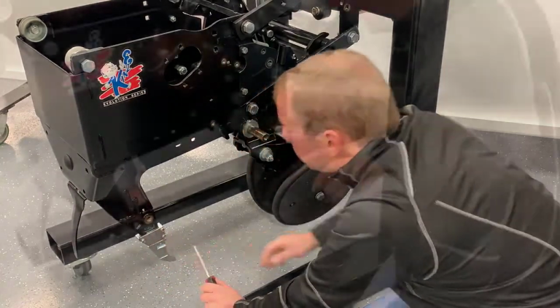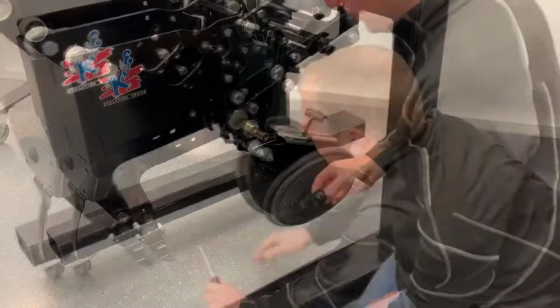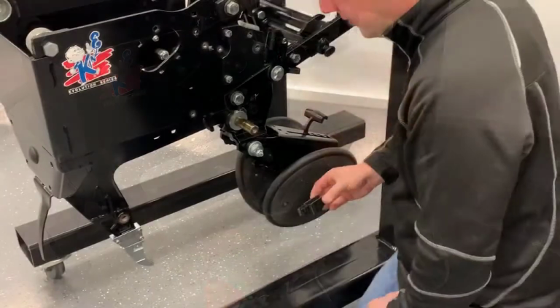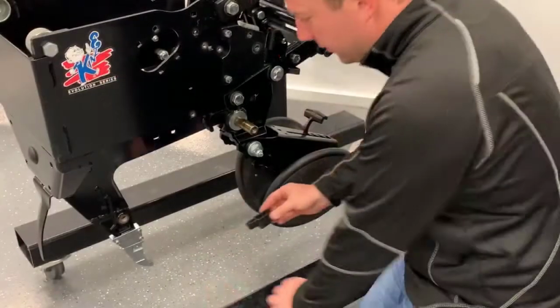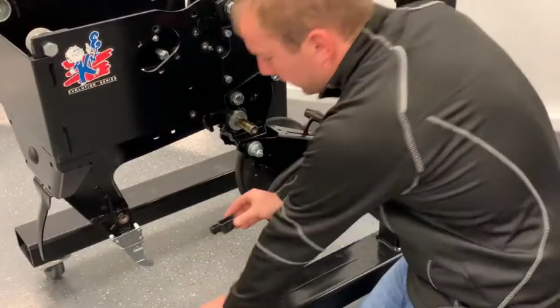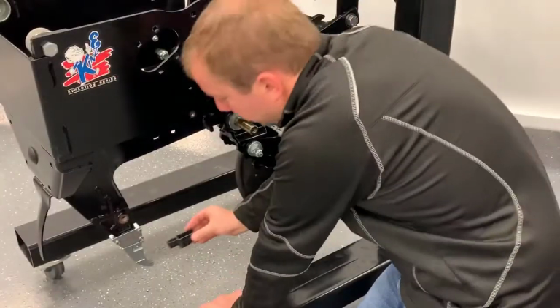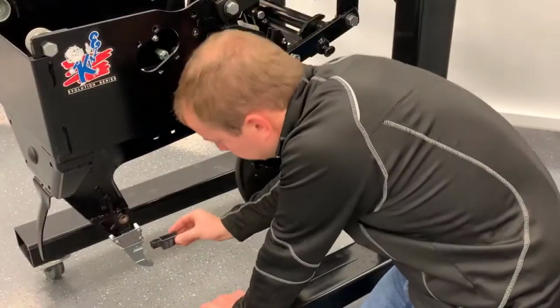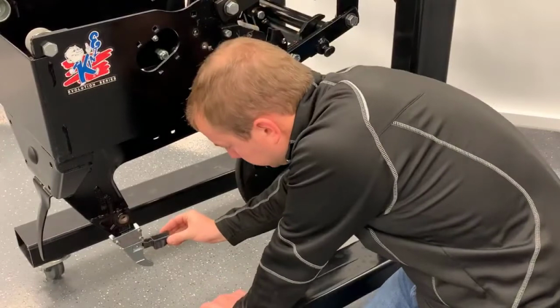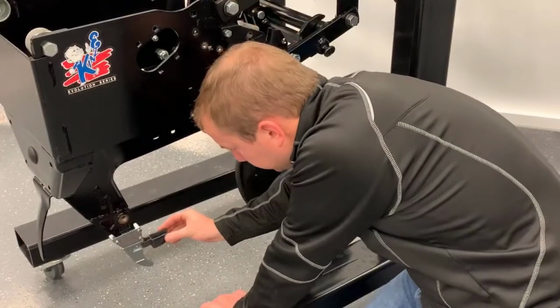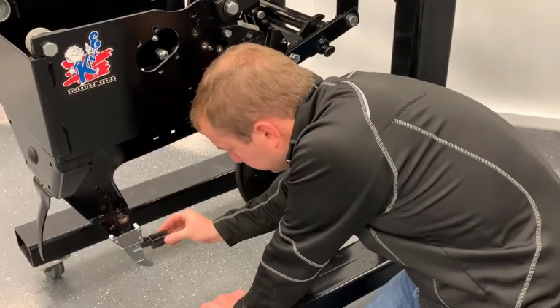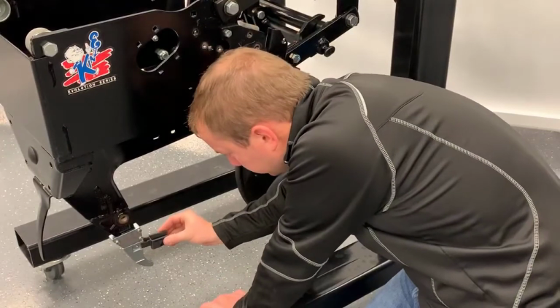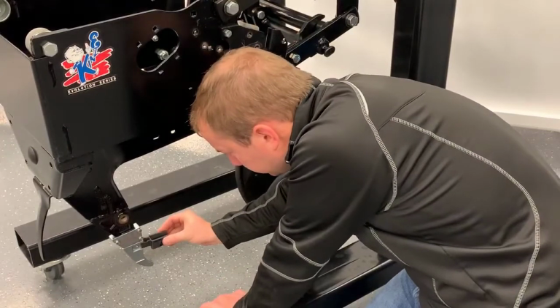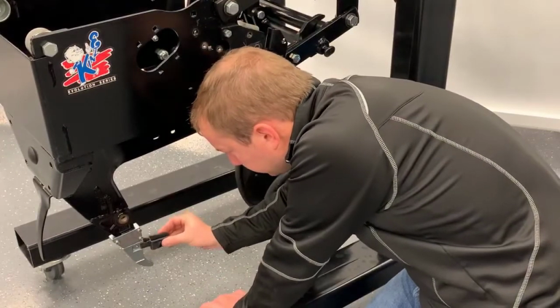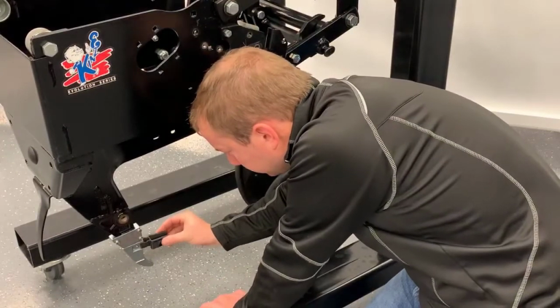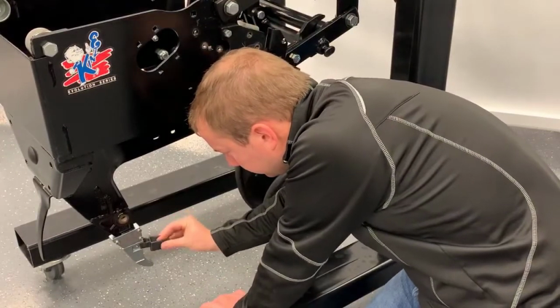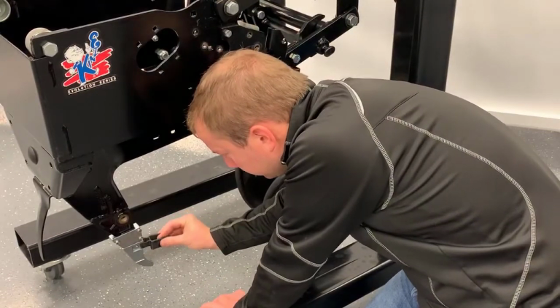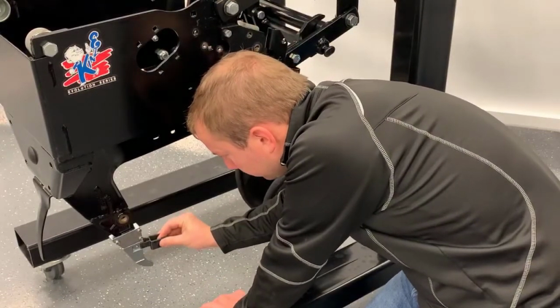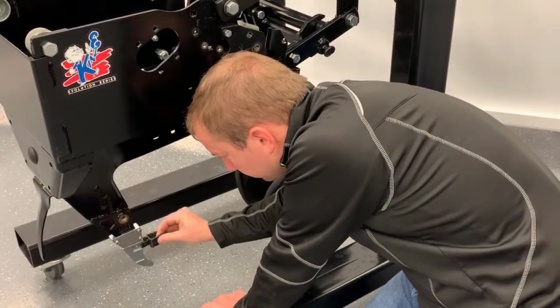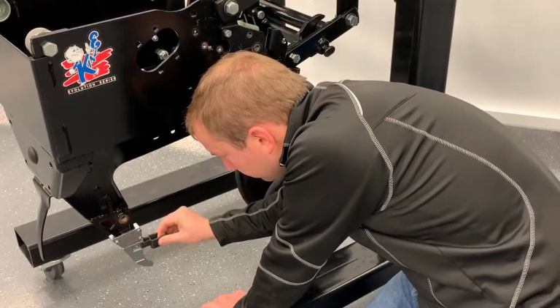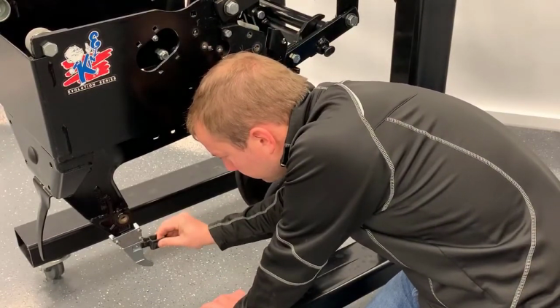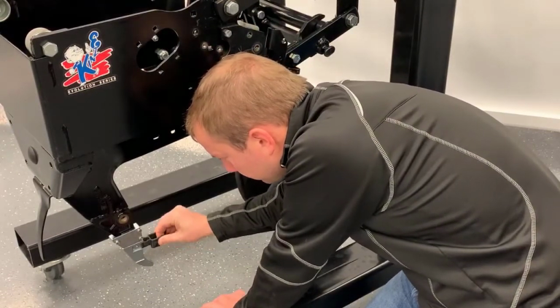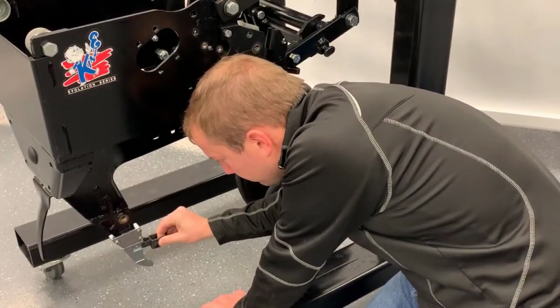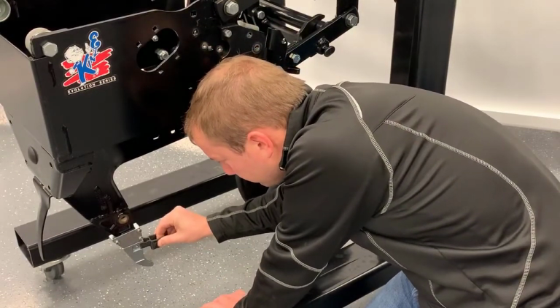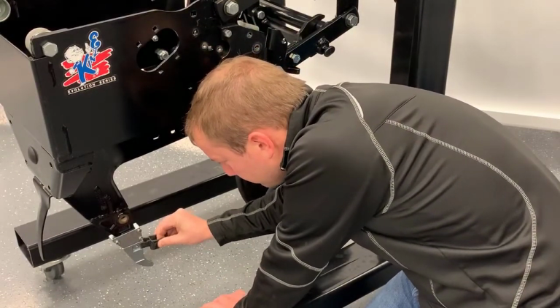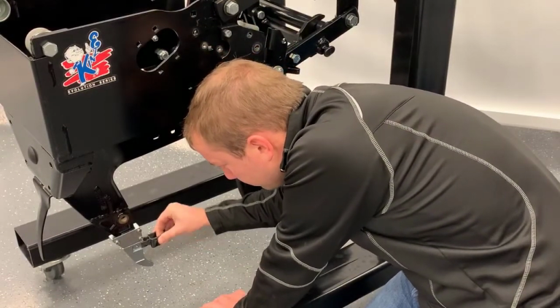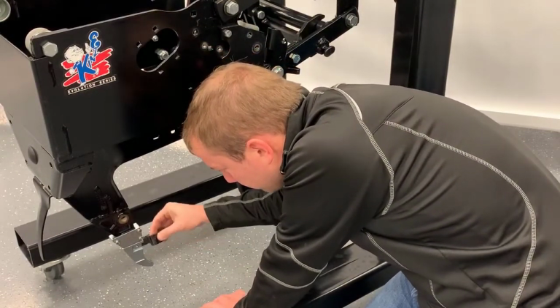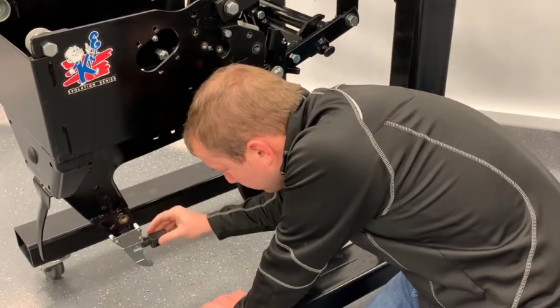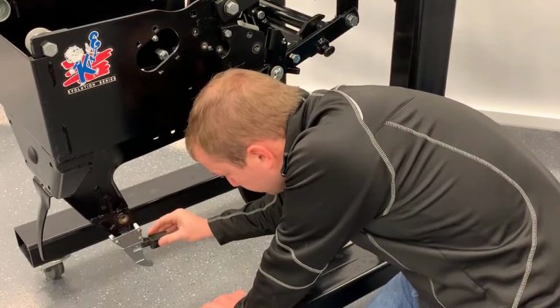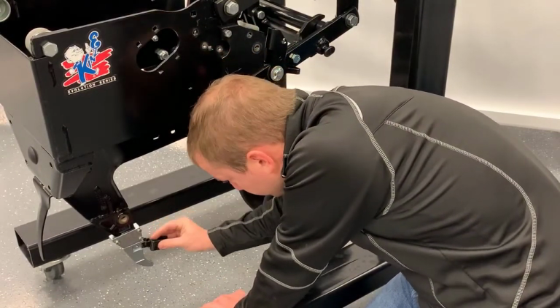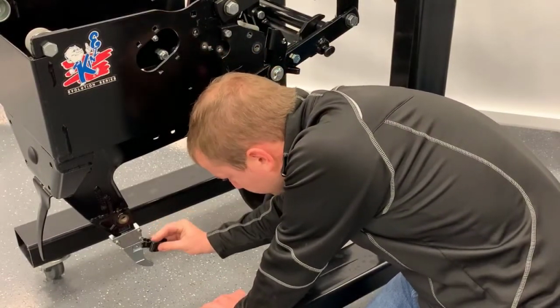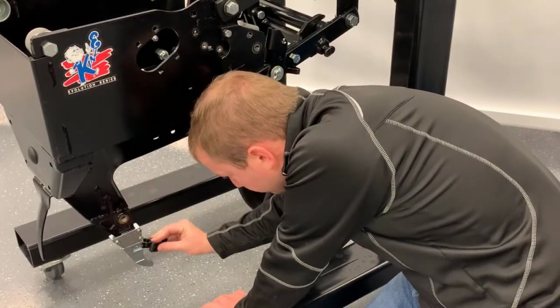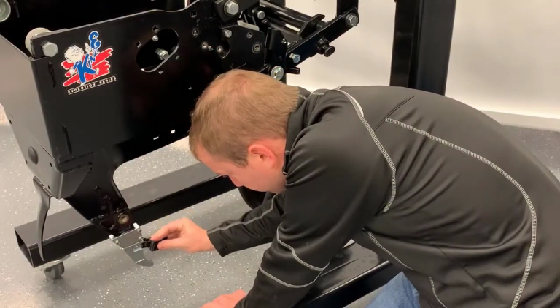To install the seed tube guard wing, gently pinch the rear of the wing and push it onto the guard.